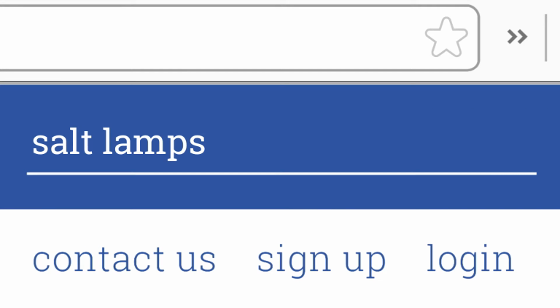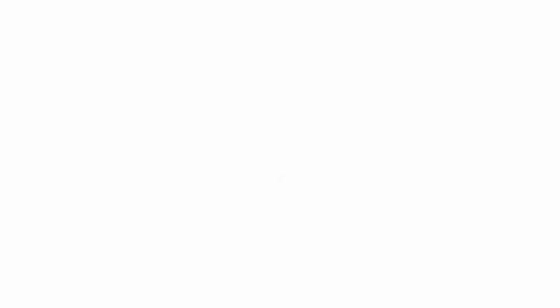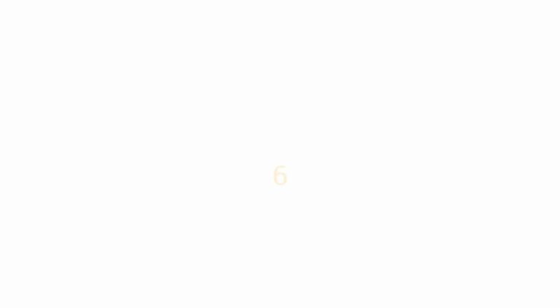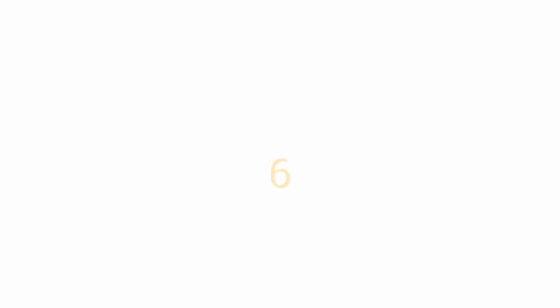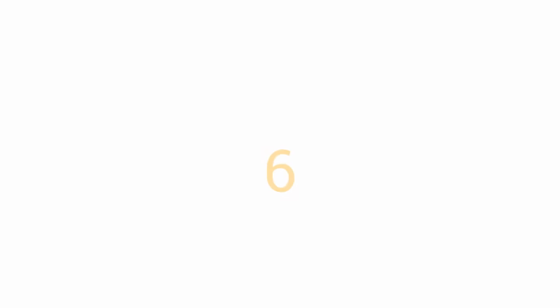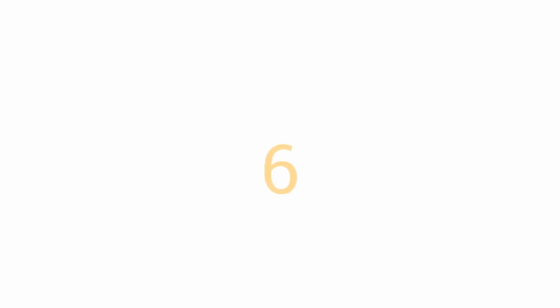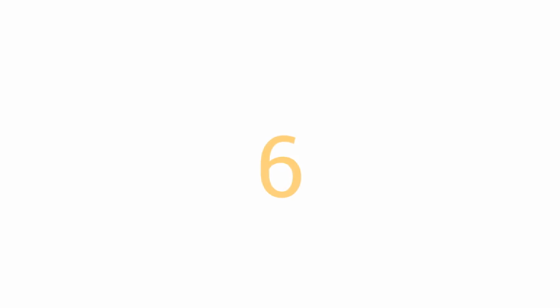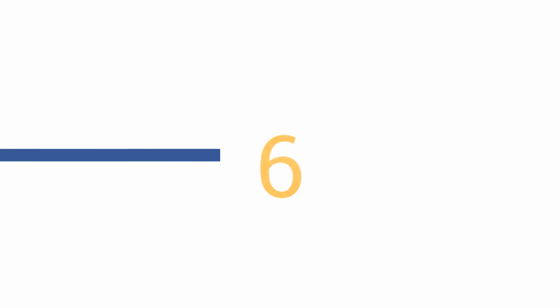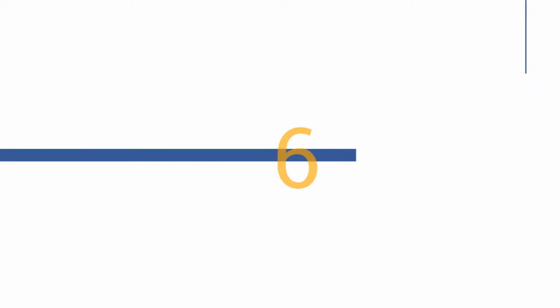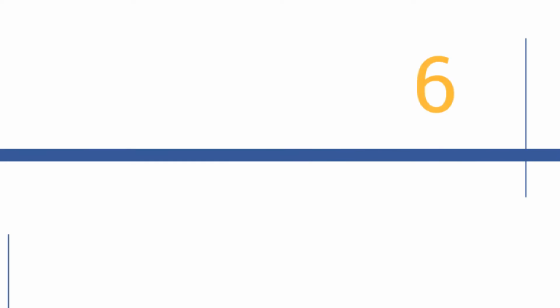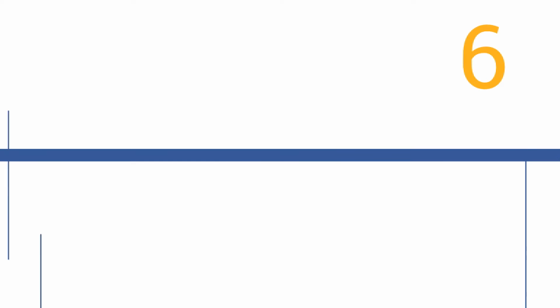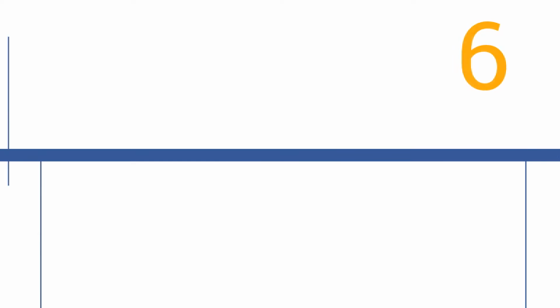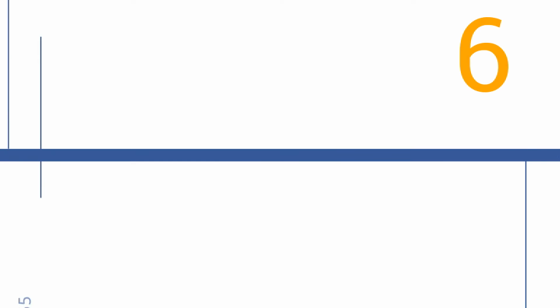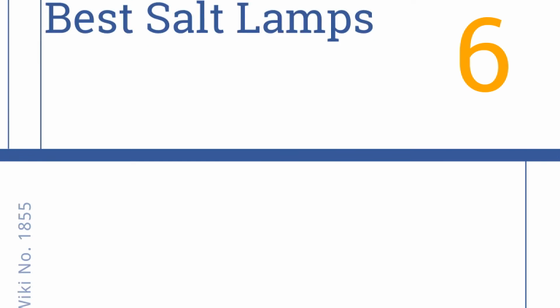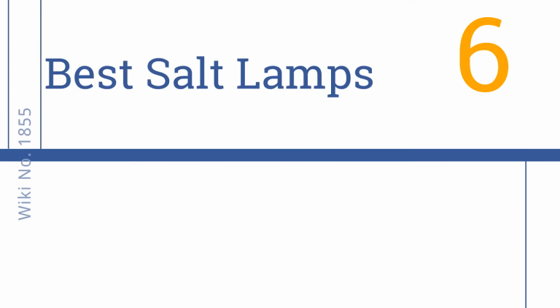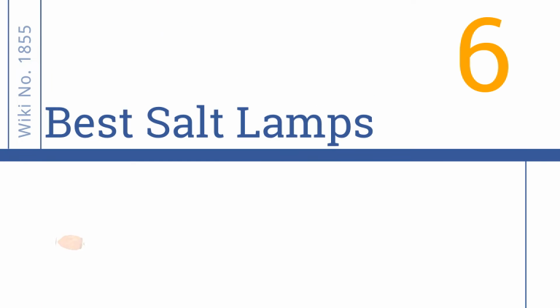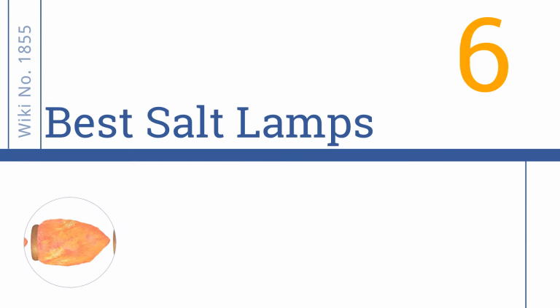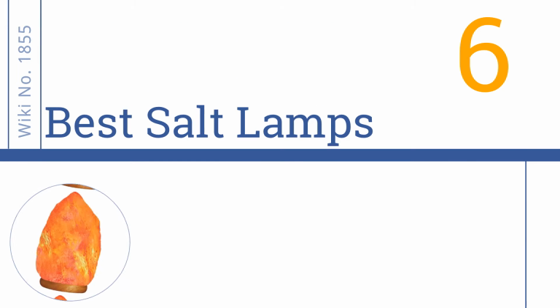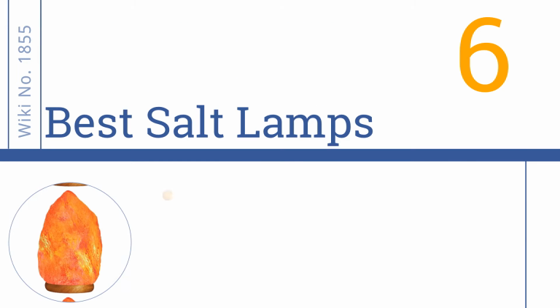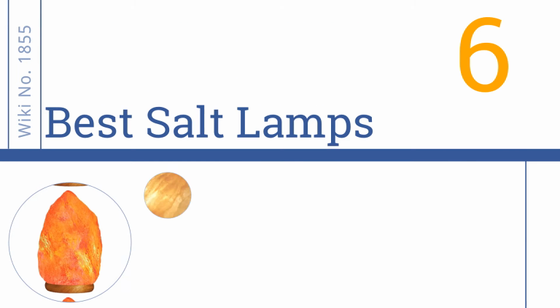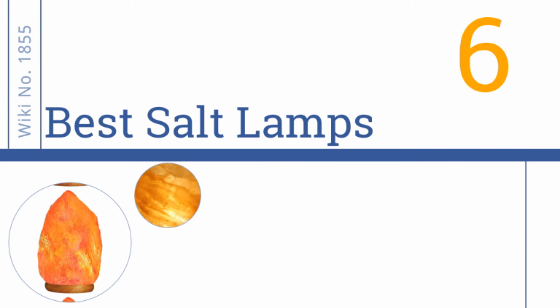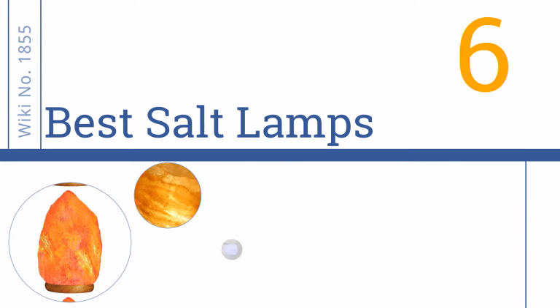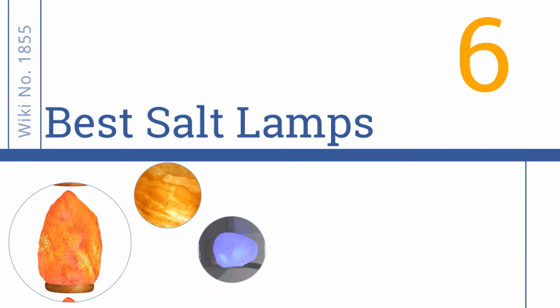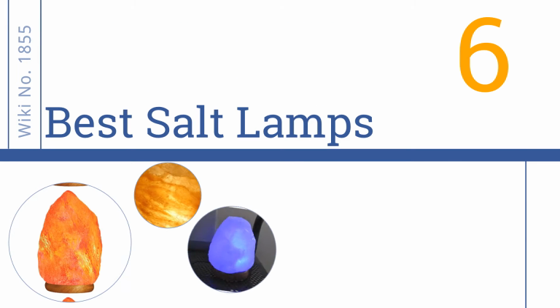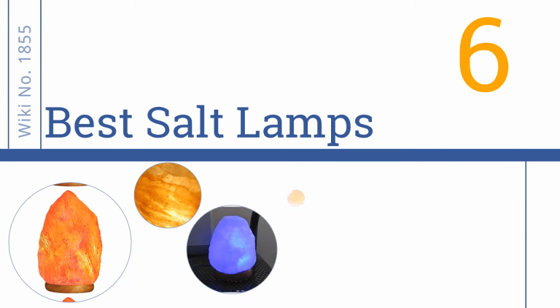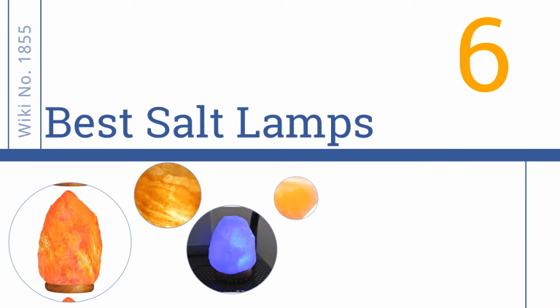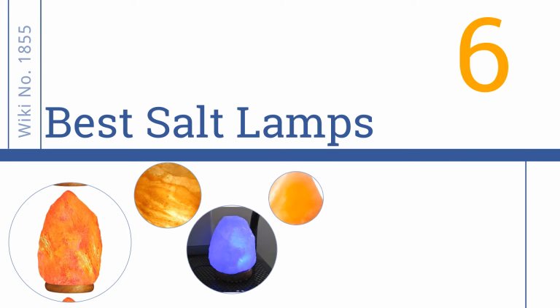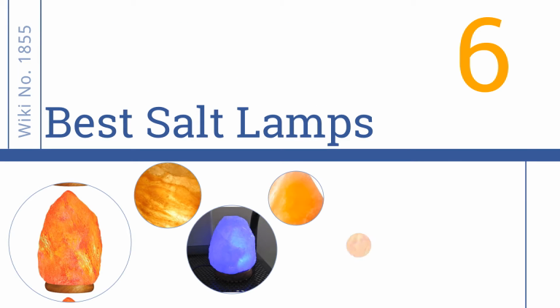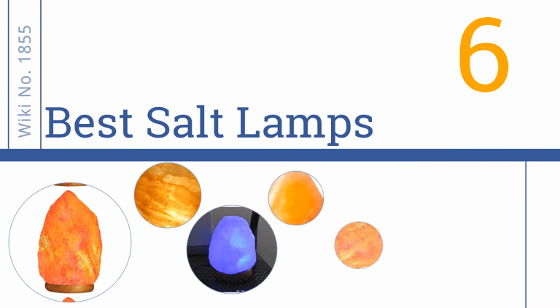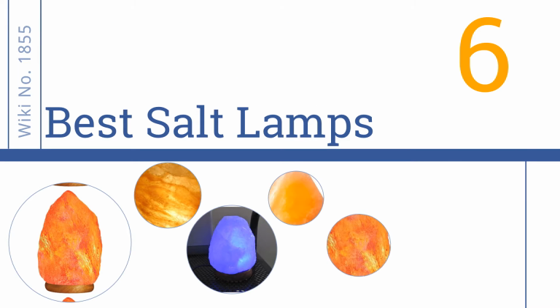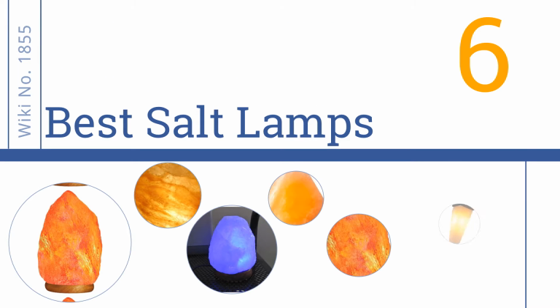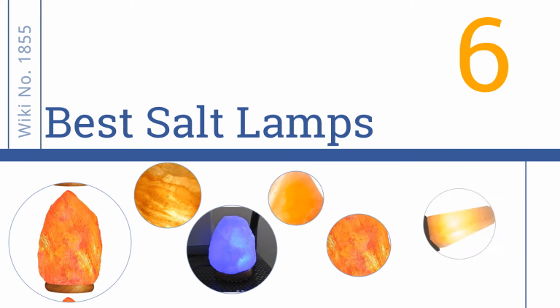Easy Vid presents the six best salt lamps. Let's get started with the list.